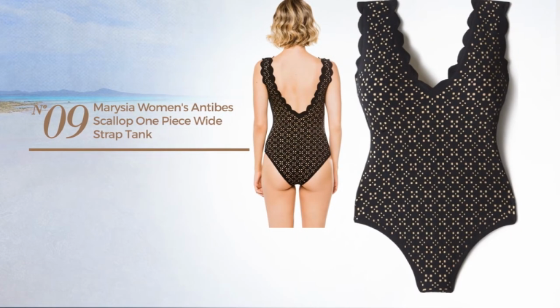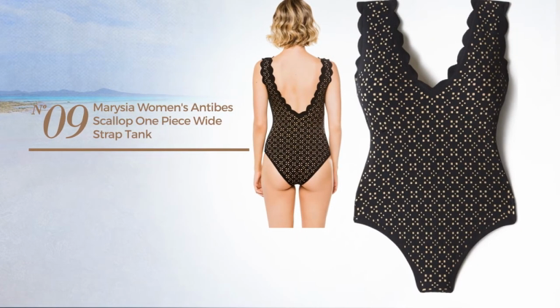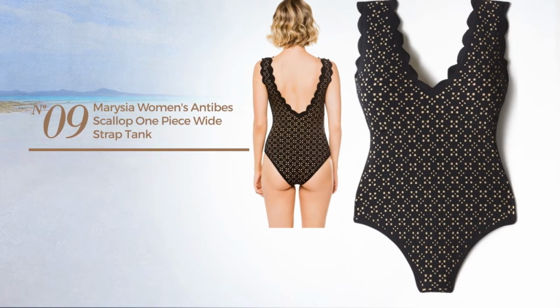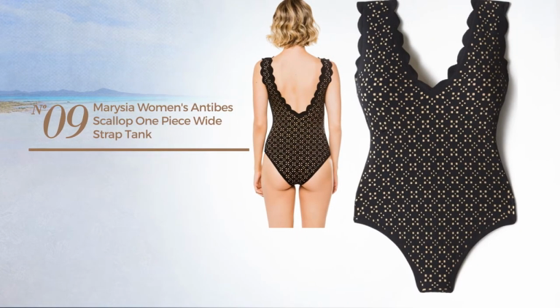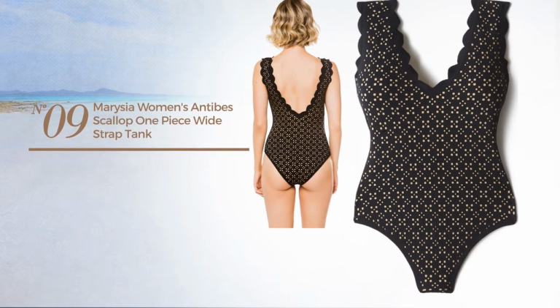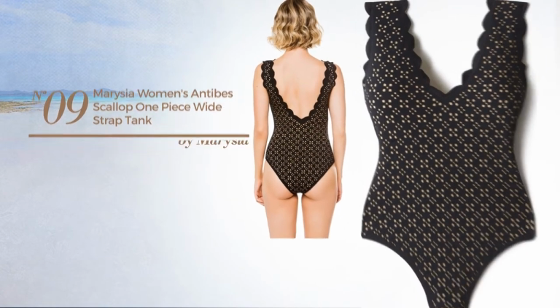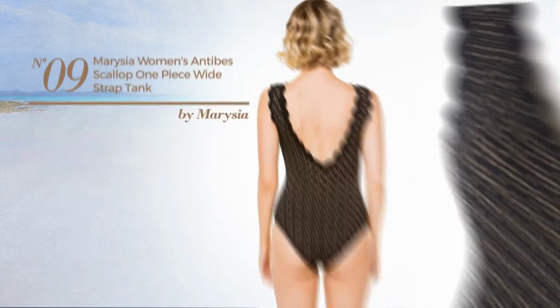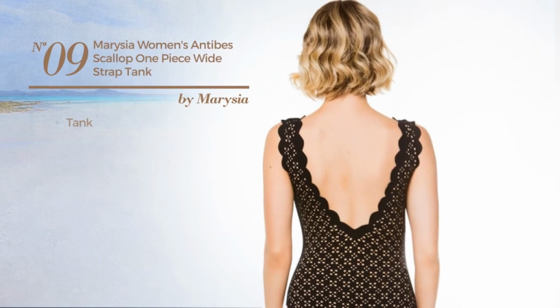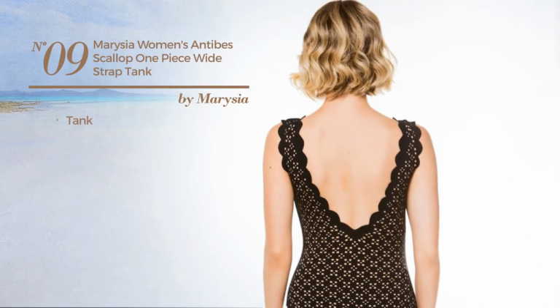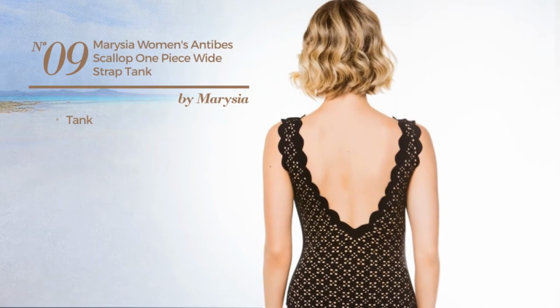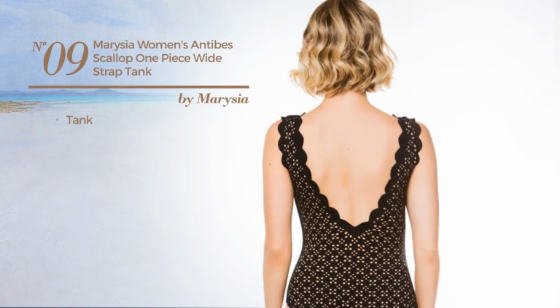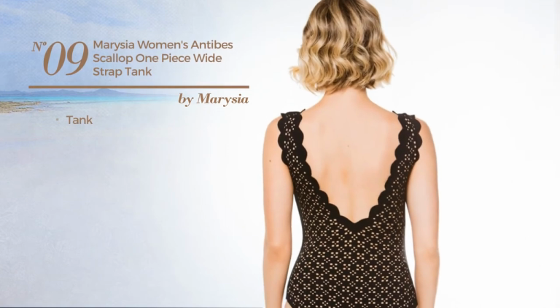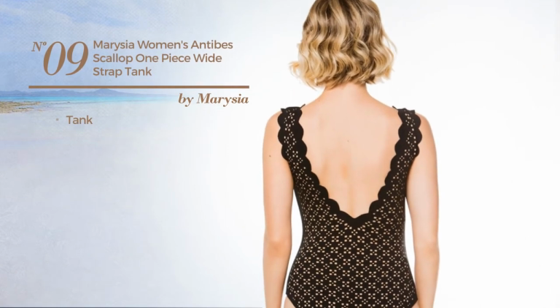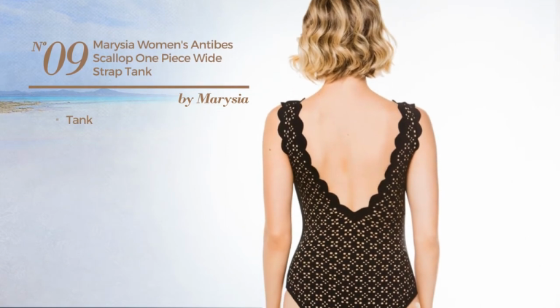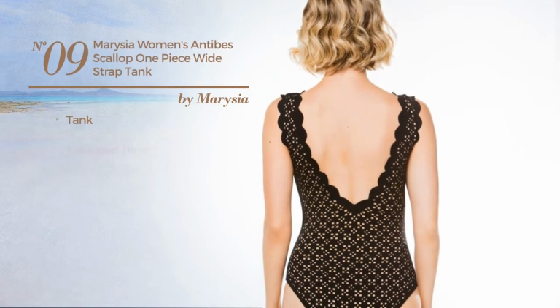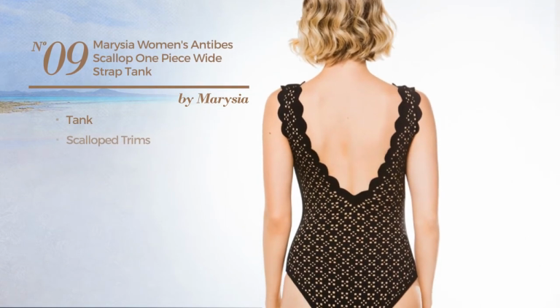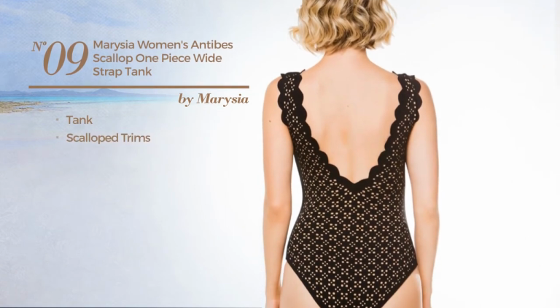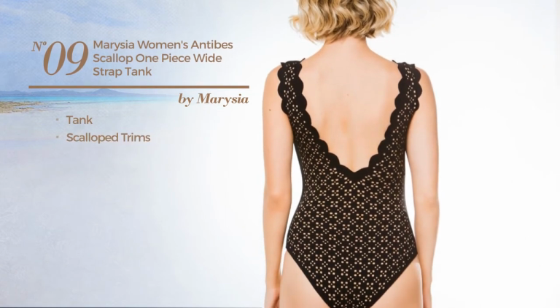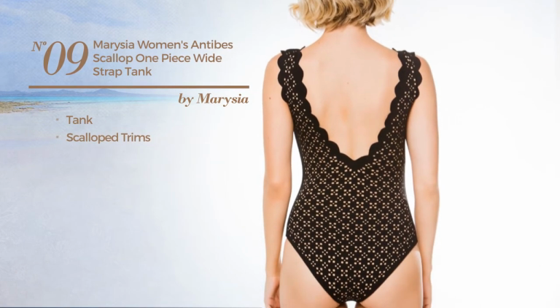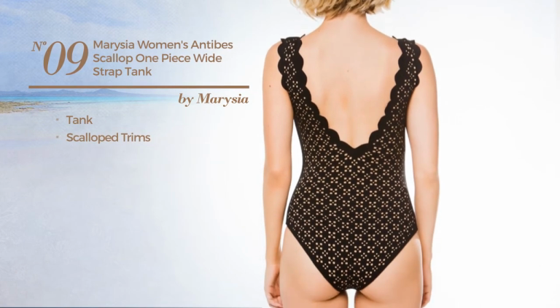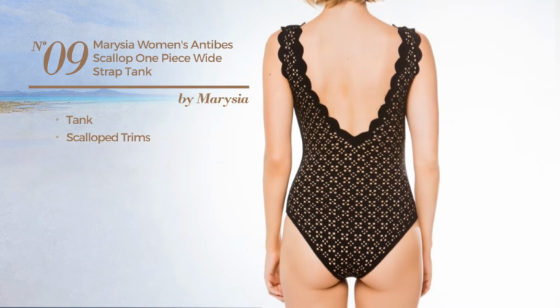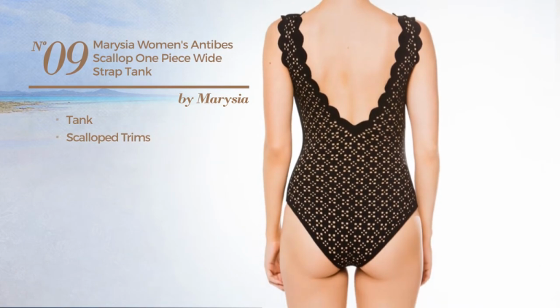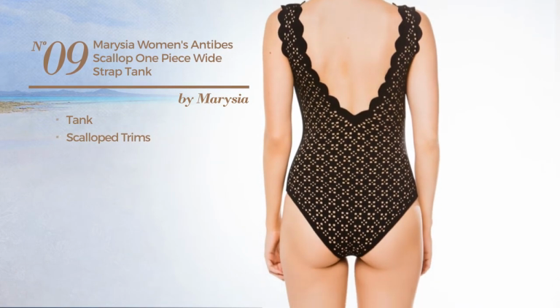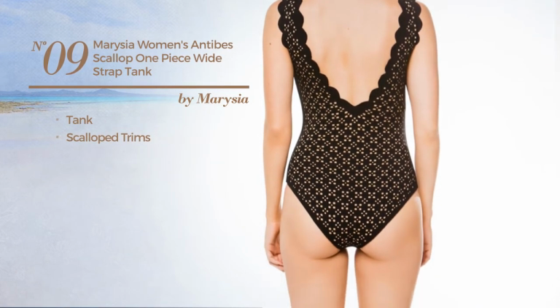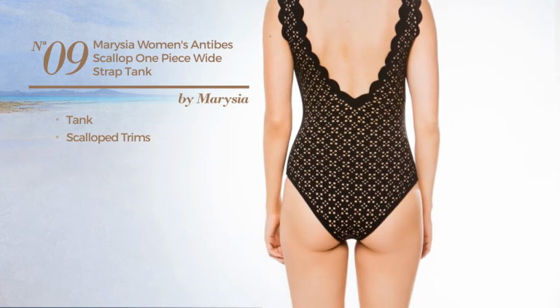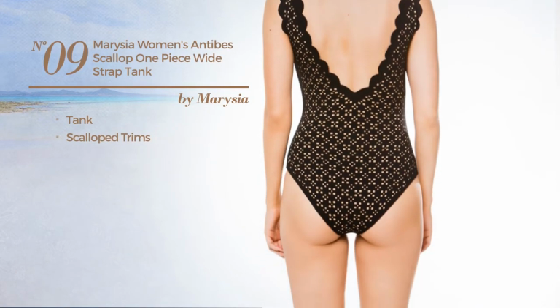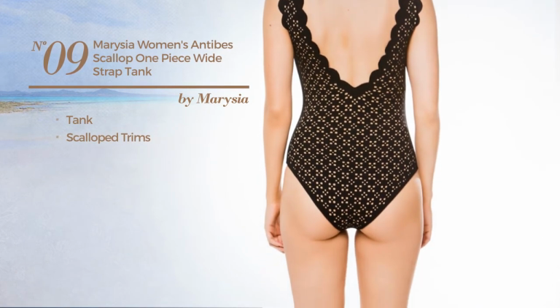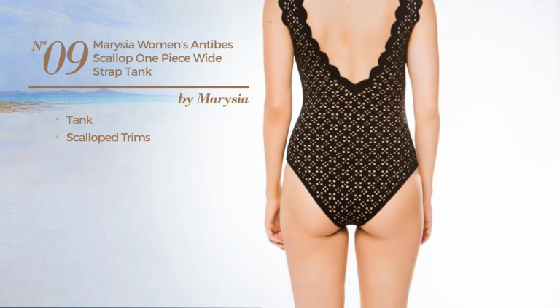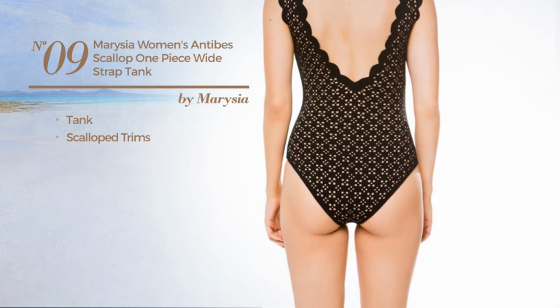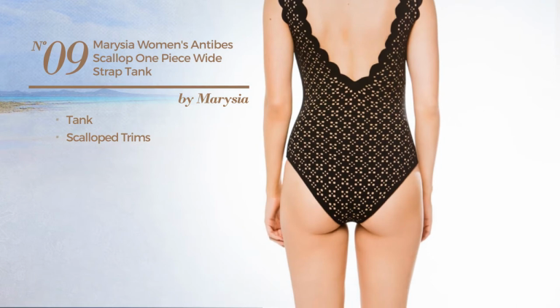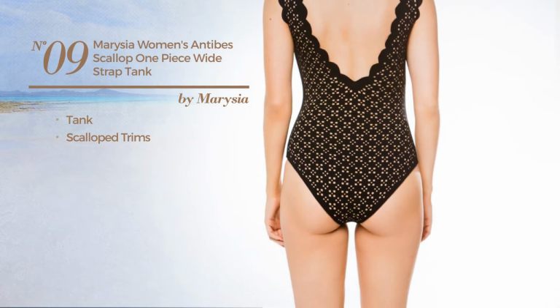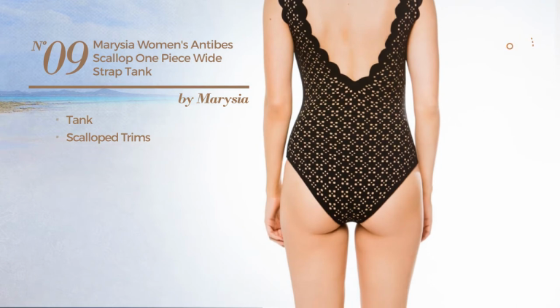Number nine: a tank swimsuit styled with scalloped trims, available uniquely in black color.